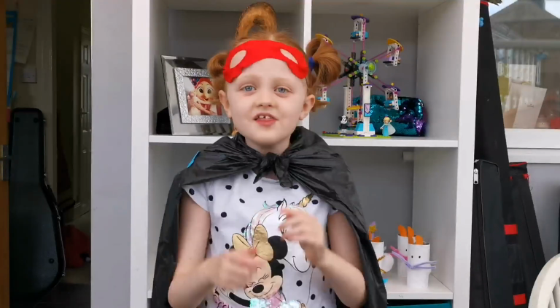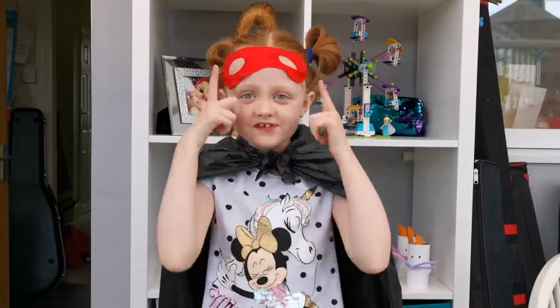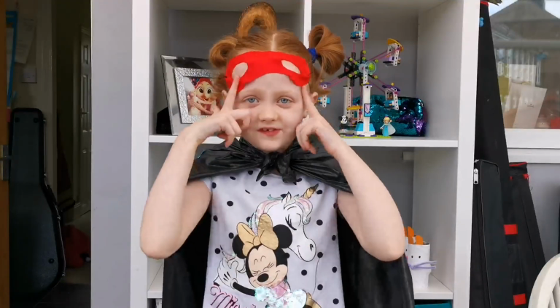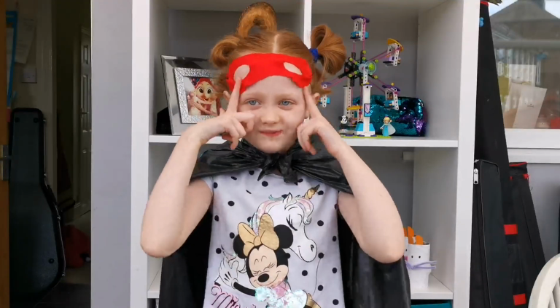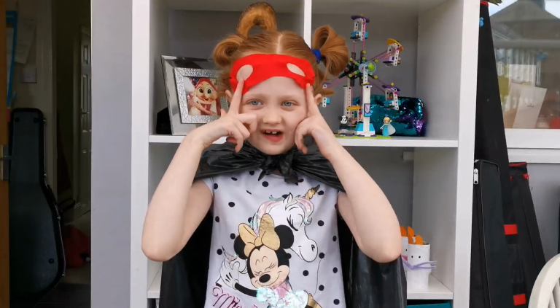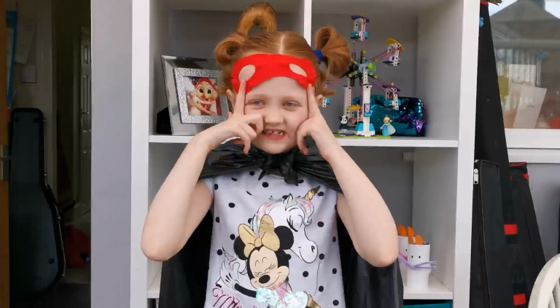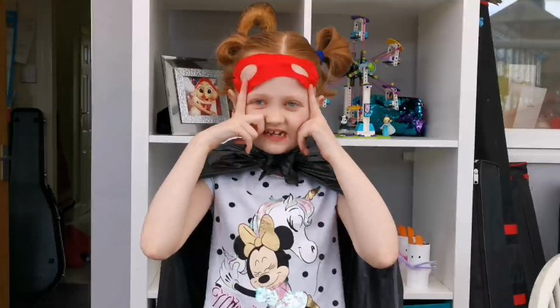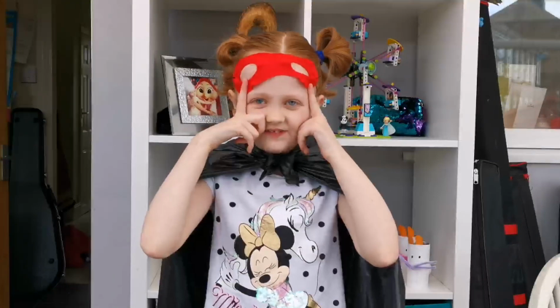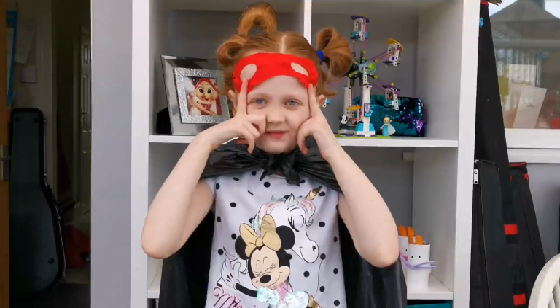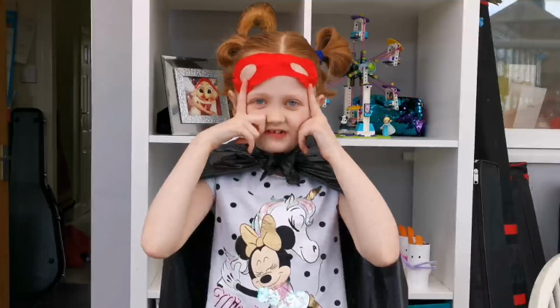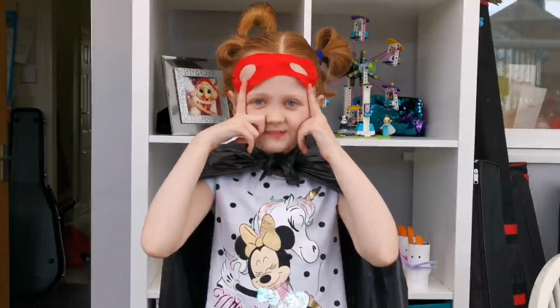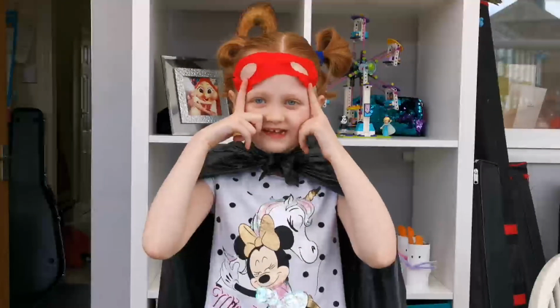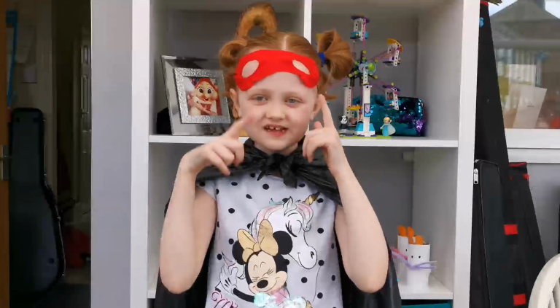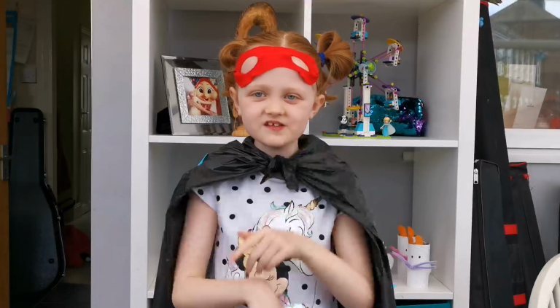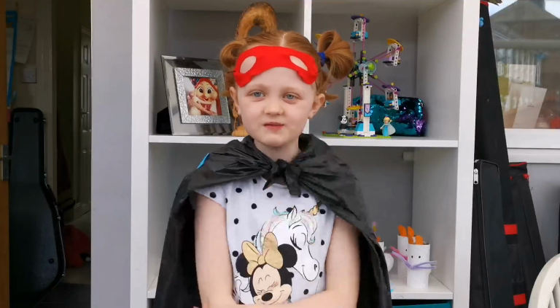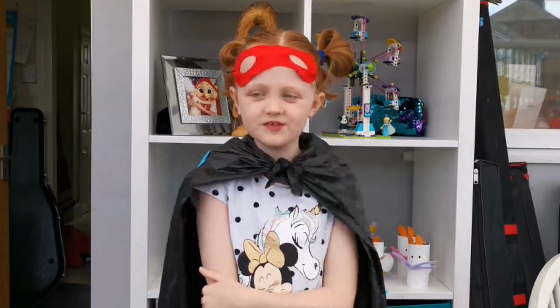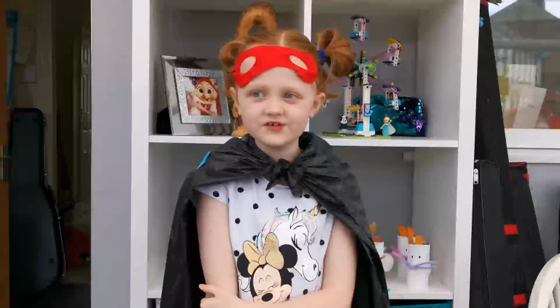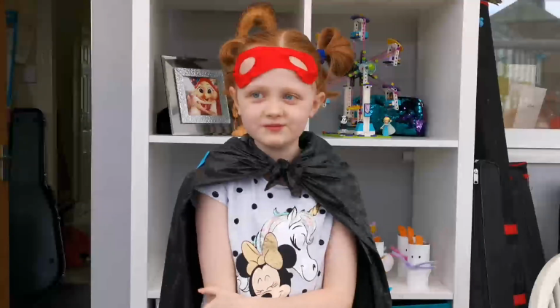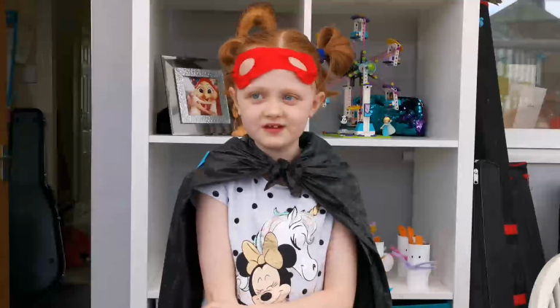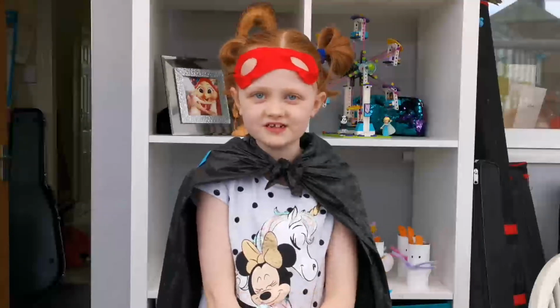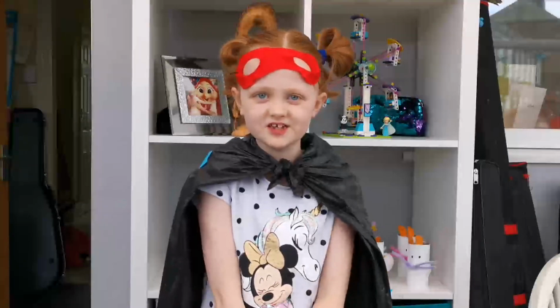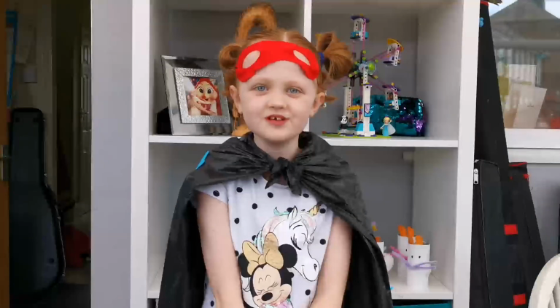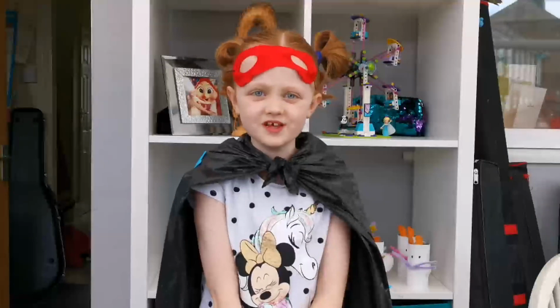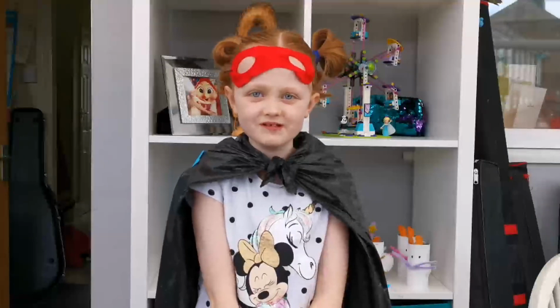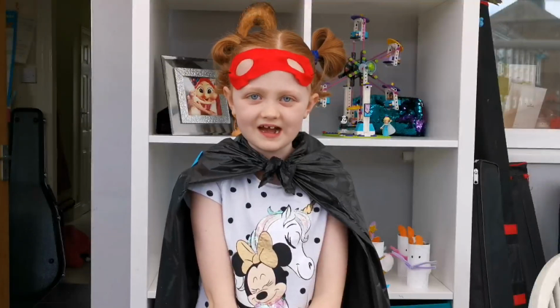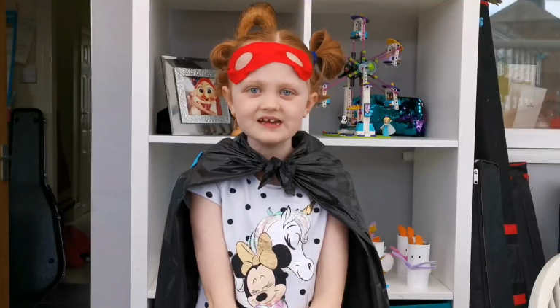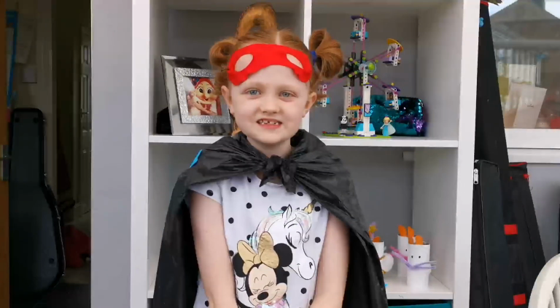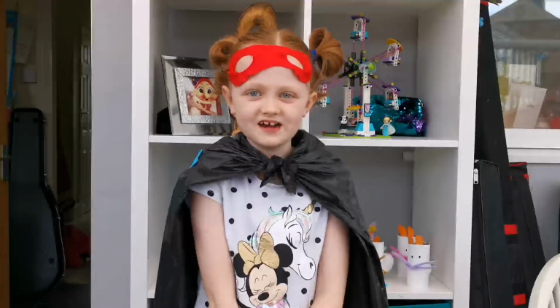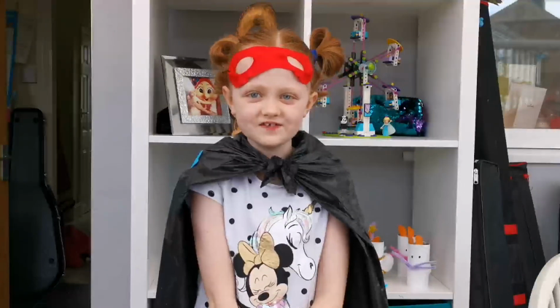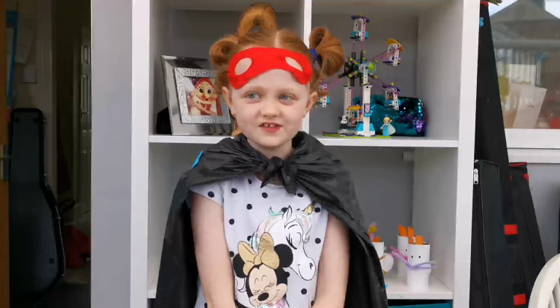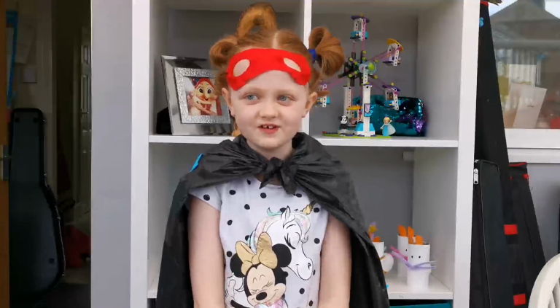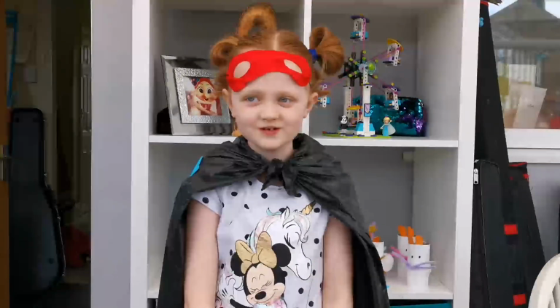This is a mask and if you want to make it into your superhero suit, you can. Time for the song.